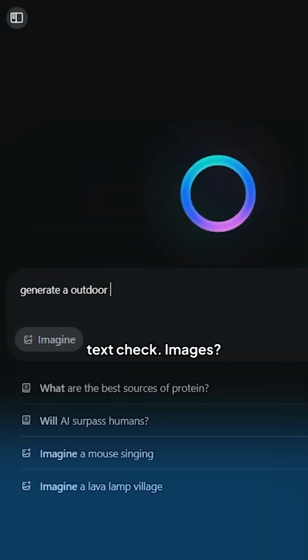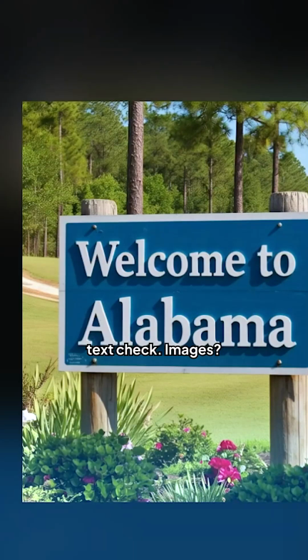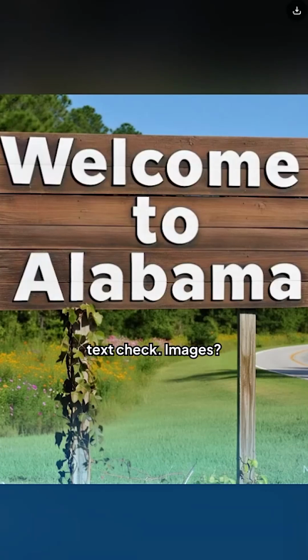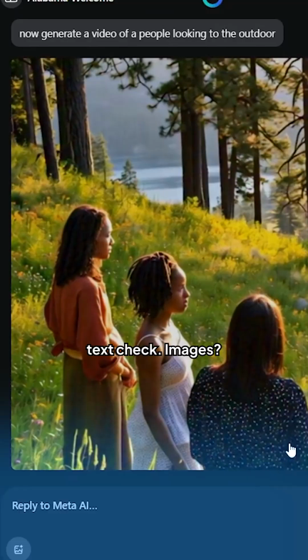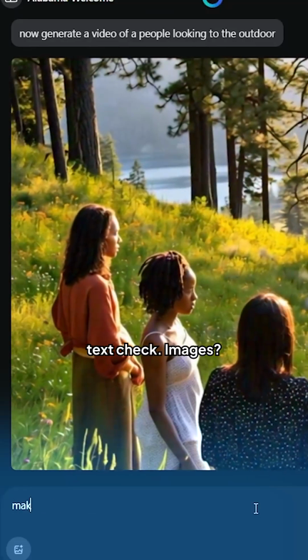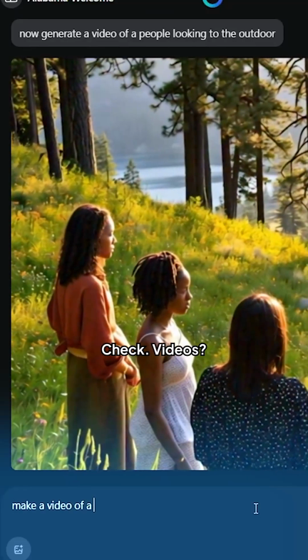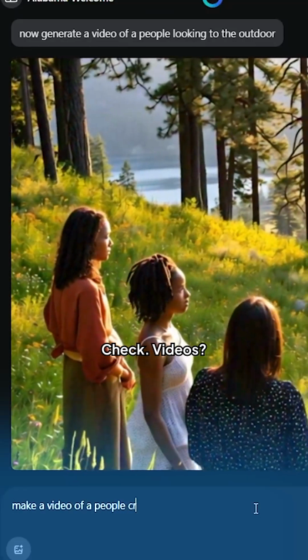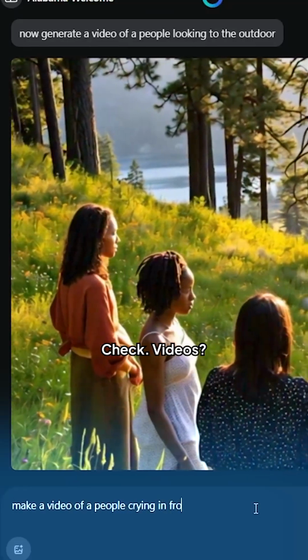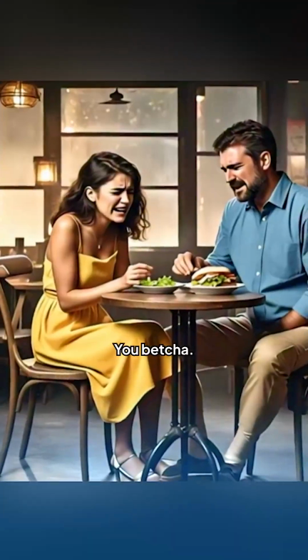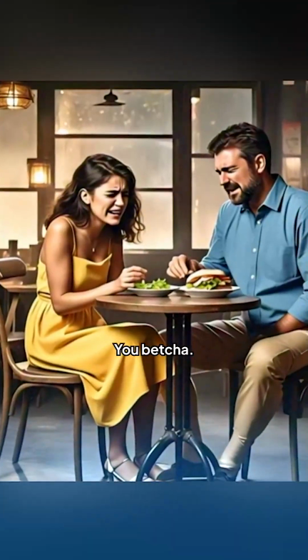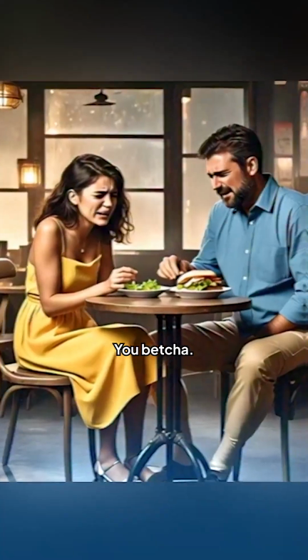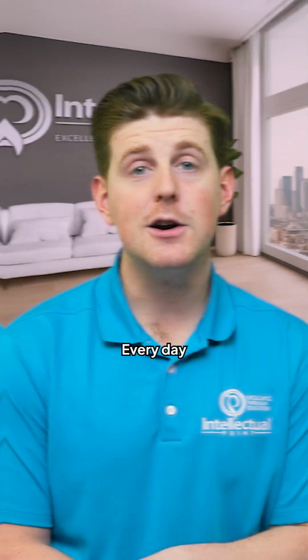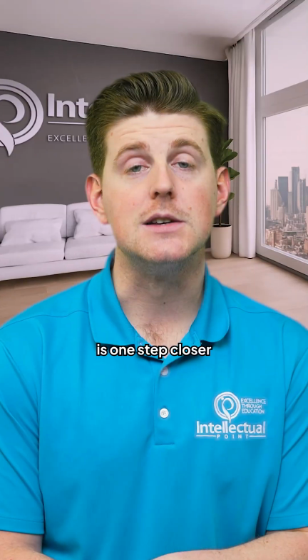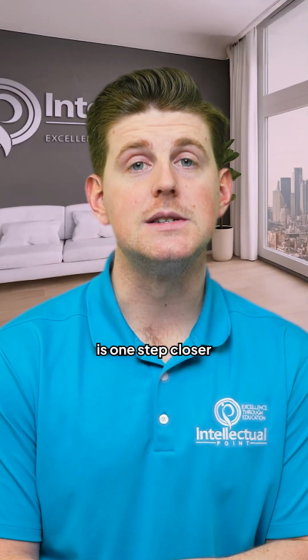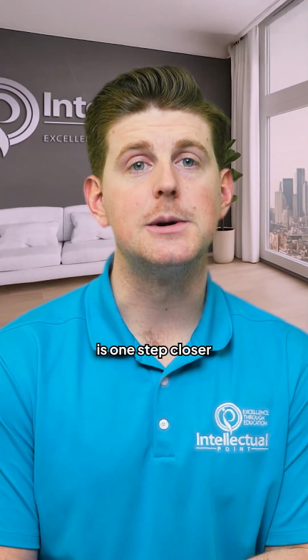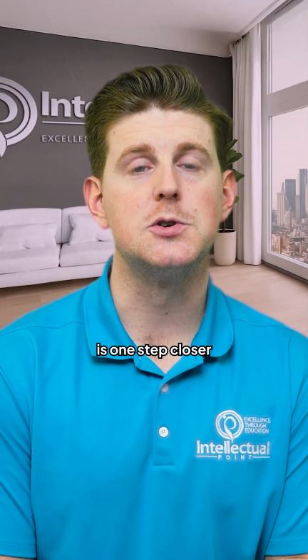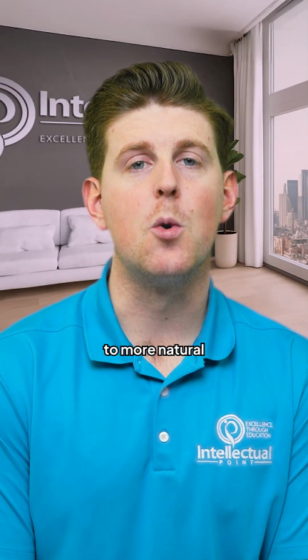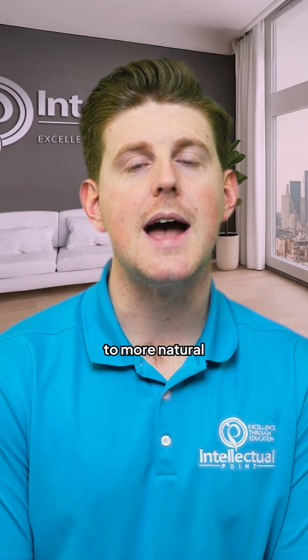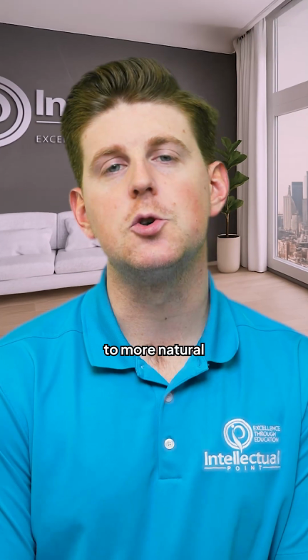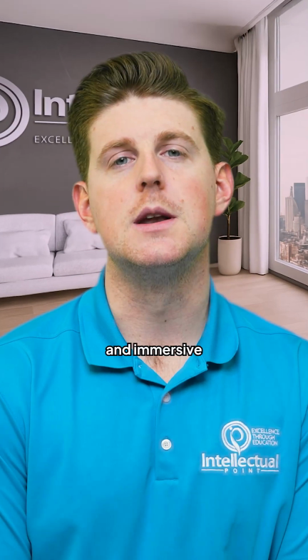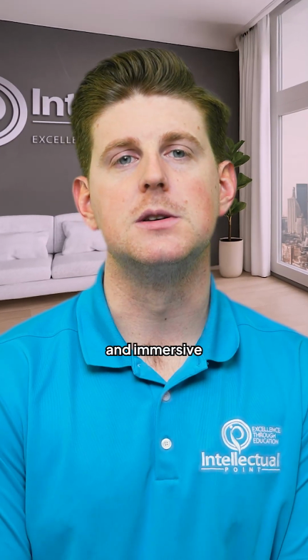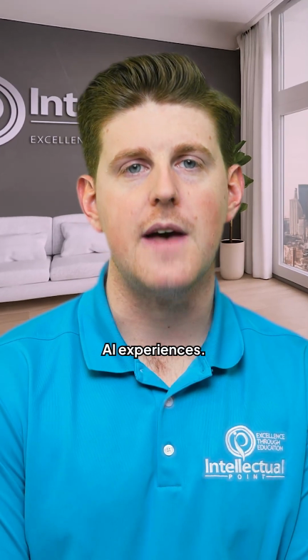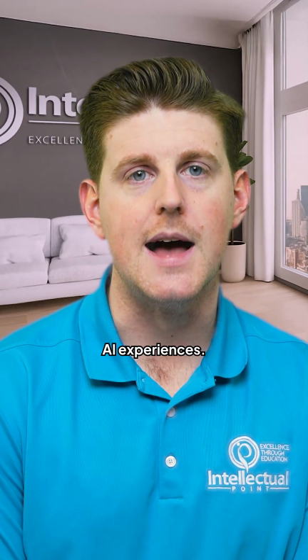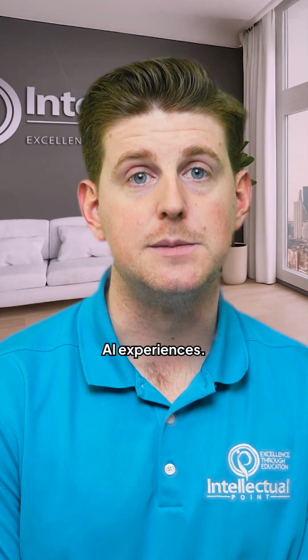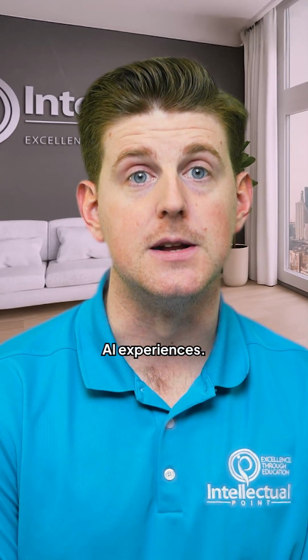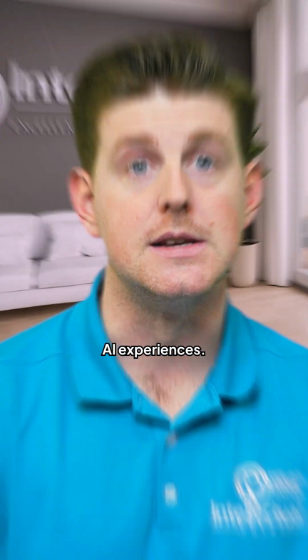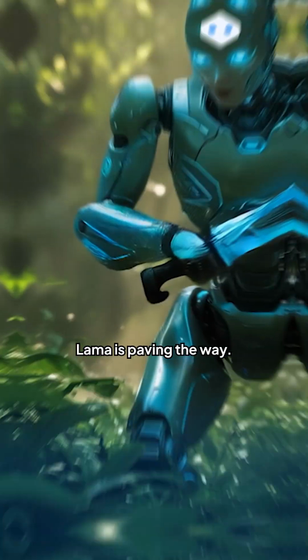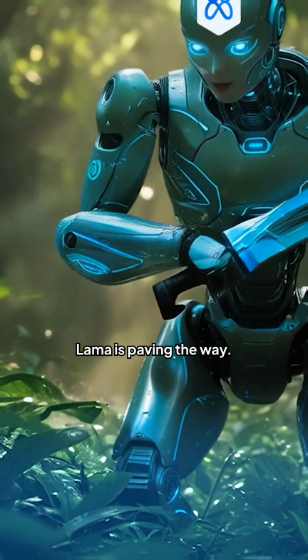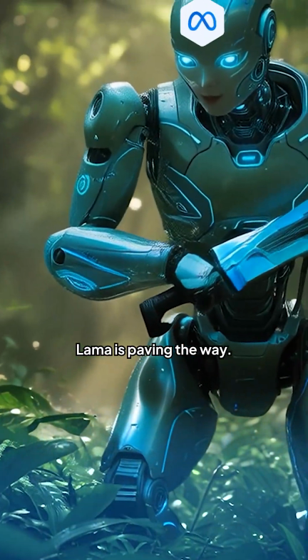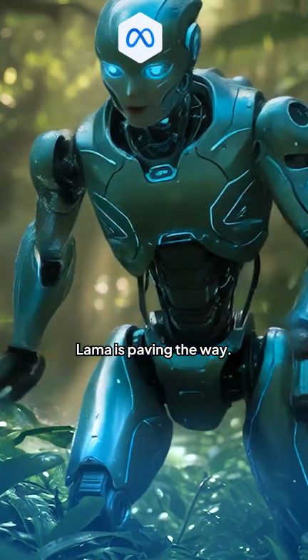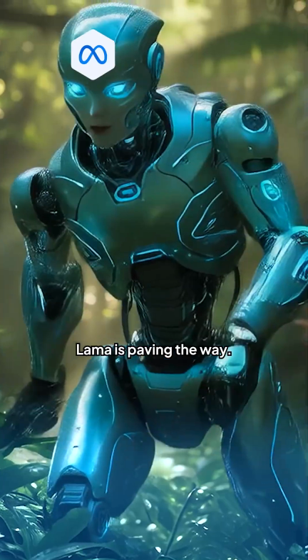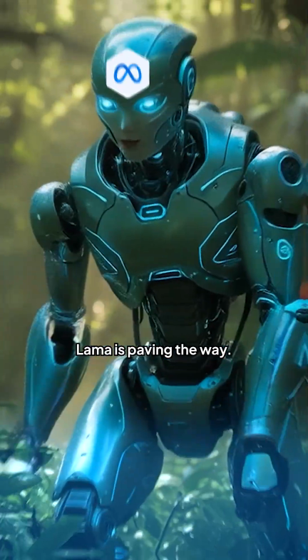Text? Check. Images? Check. Videos? You betcha. Every day is one step closer to more natural and immersive AI experiences. Llama is paving the way.